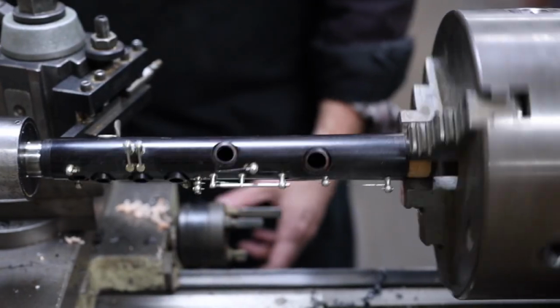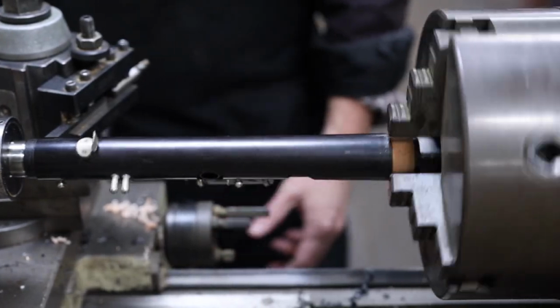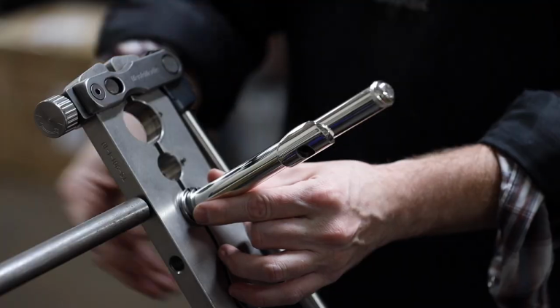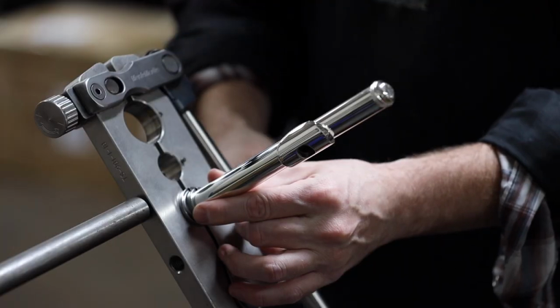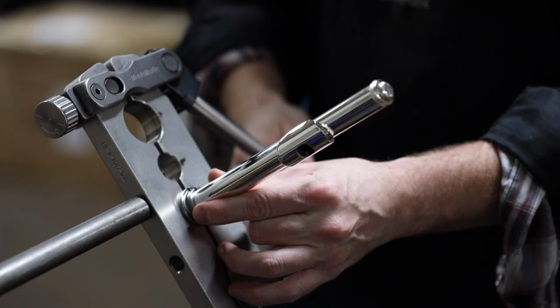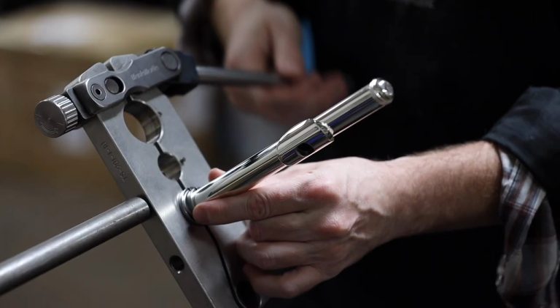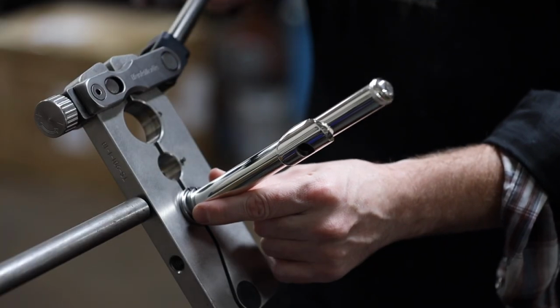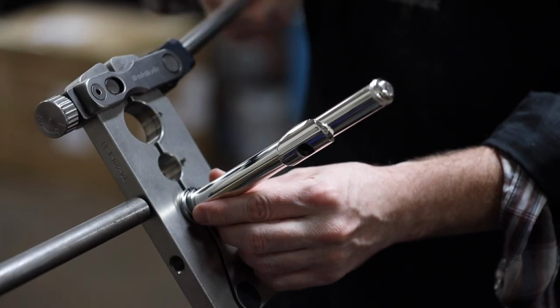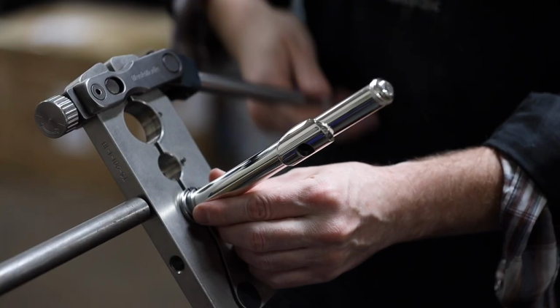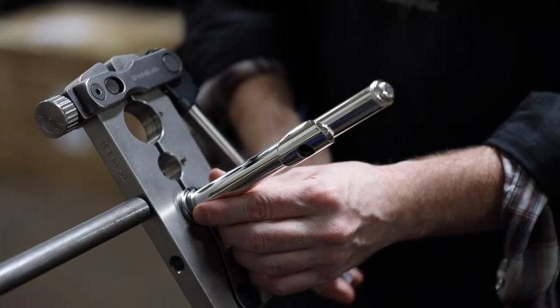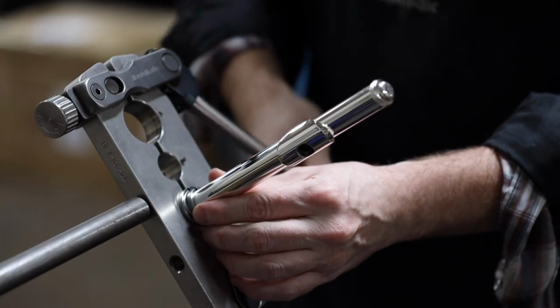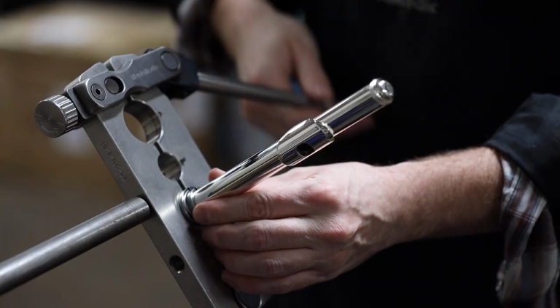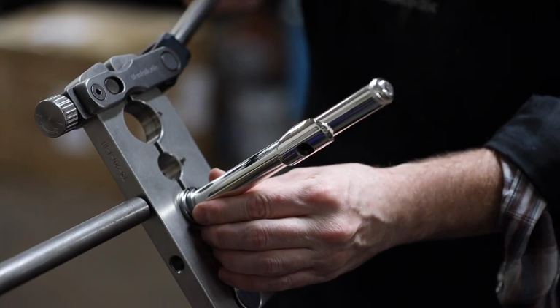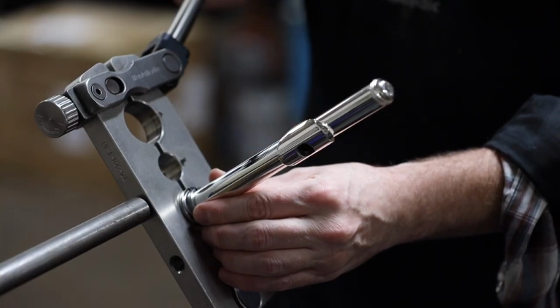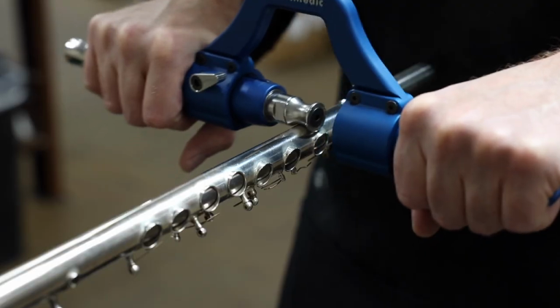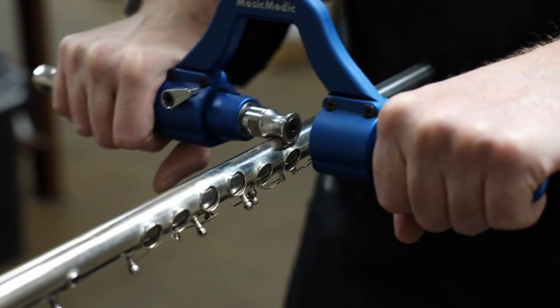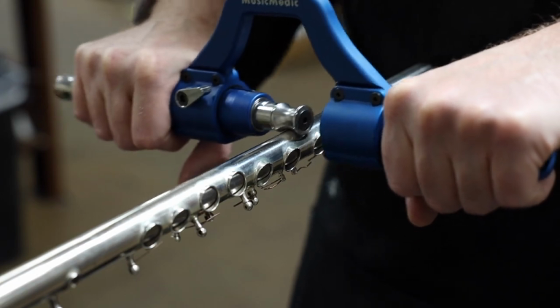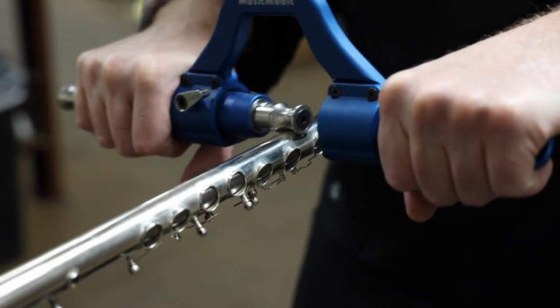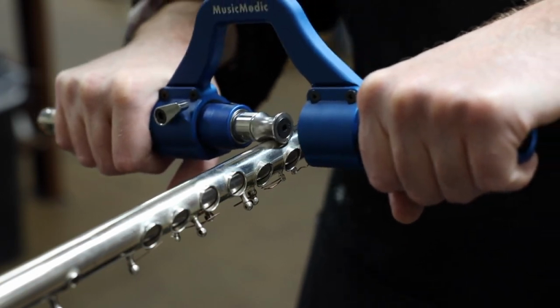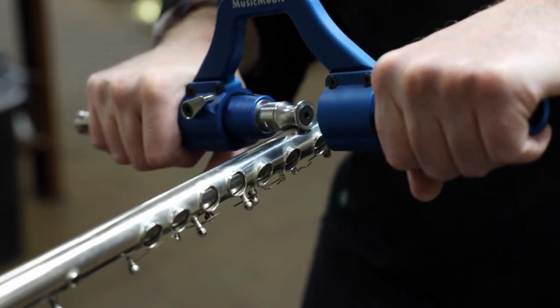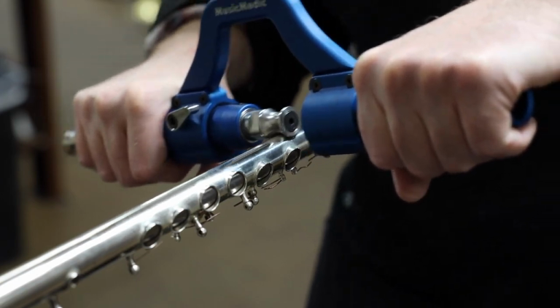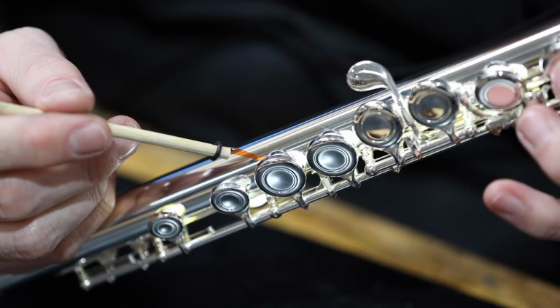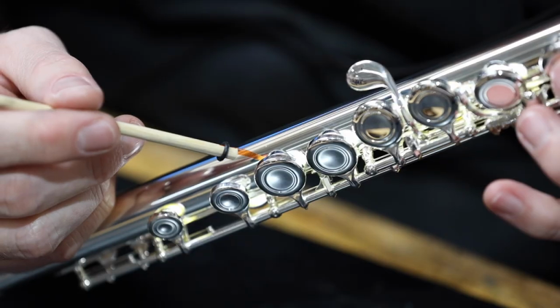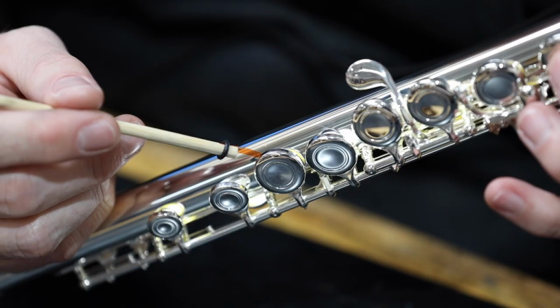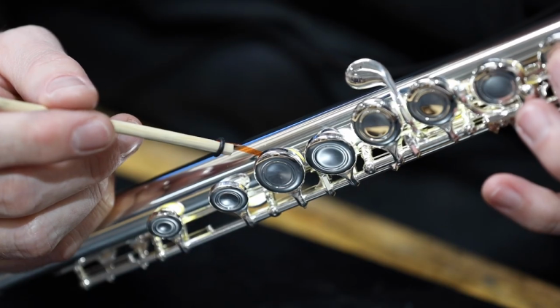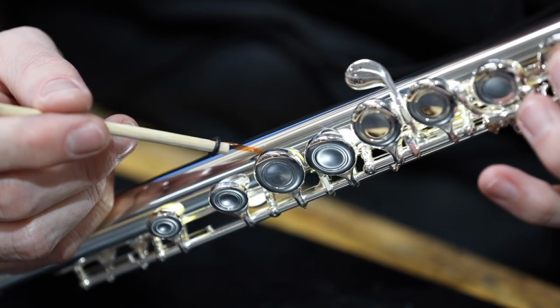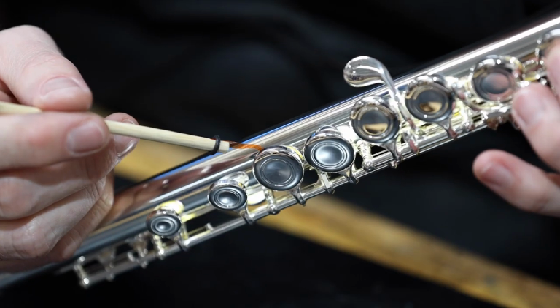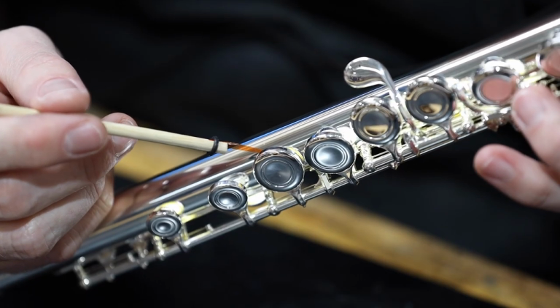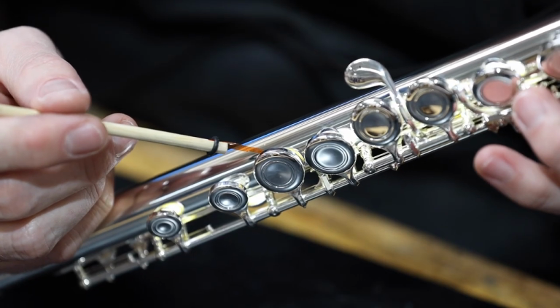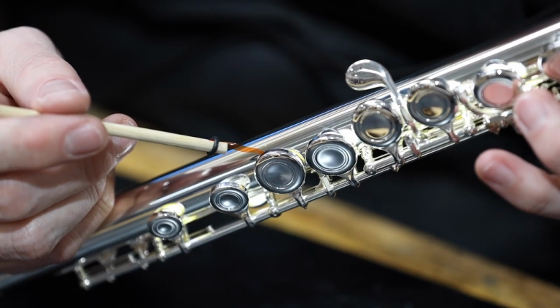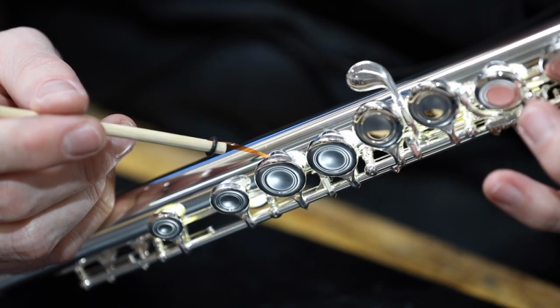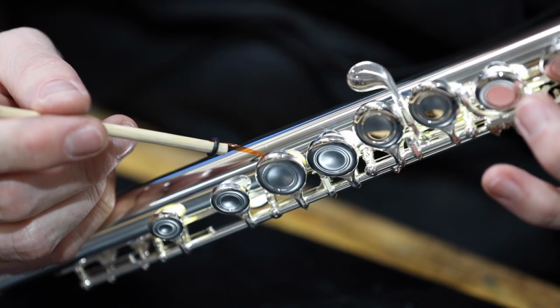On flute, you'll learn about head and foot joint fitting, body and dent work, flute padding and shimming, and setup.